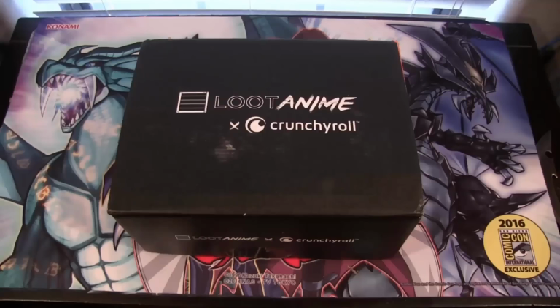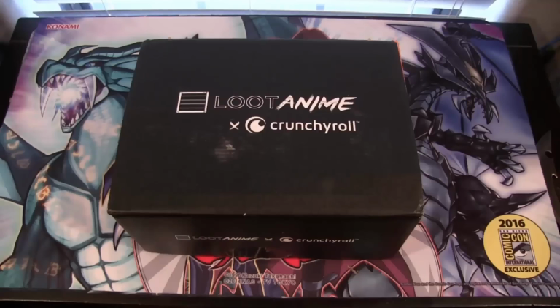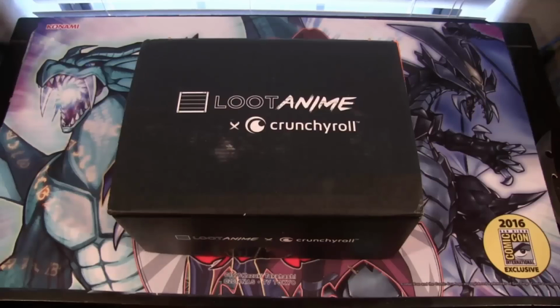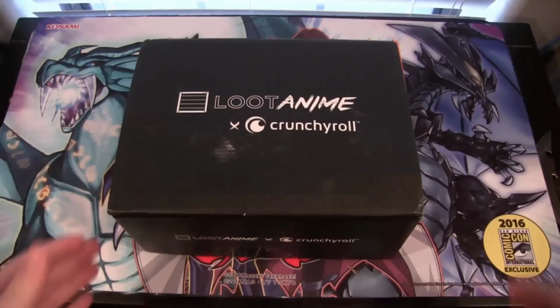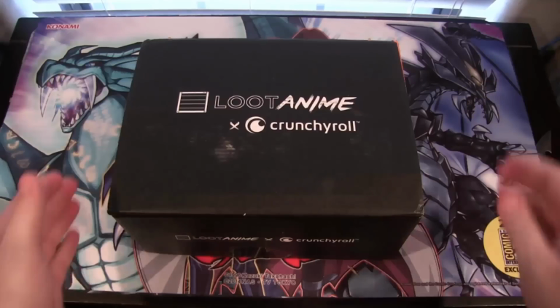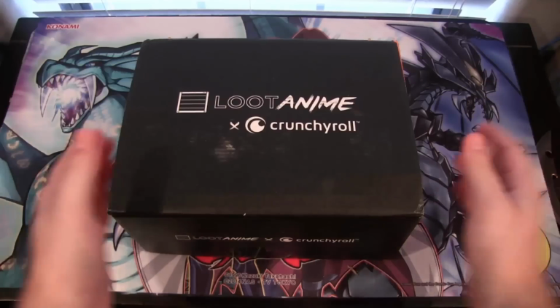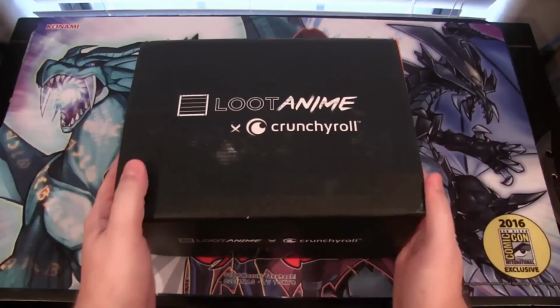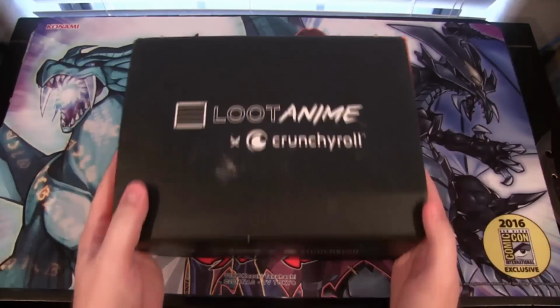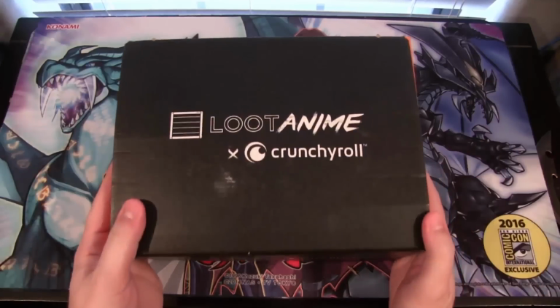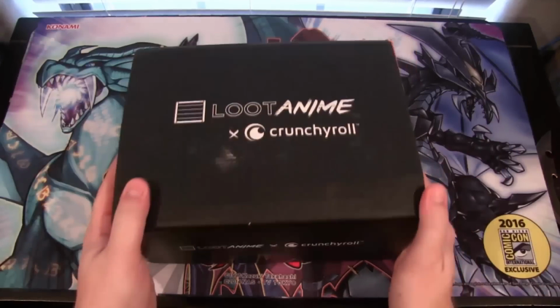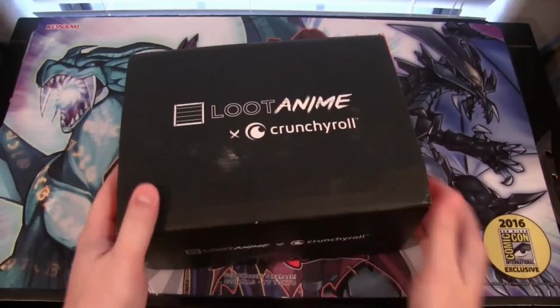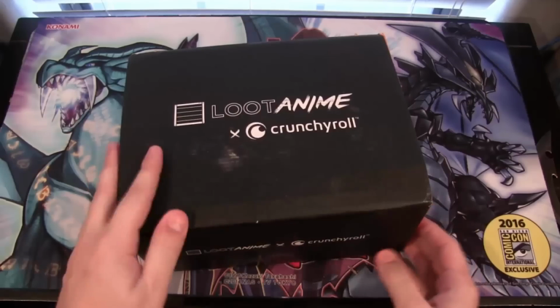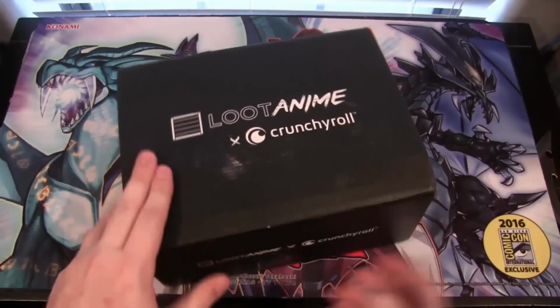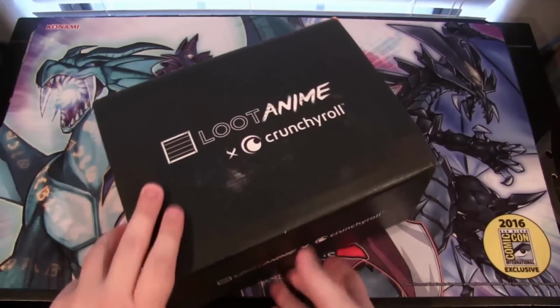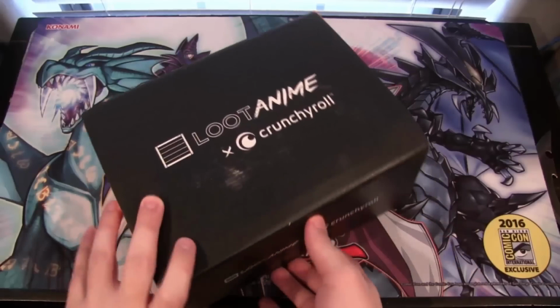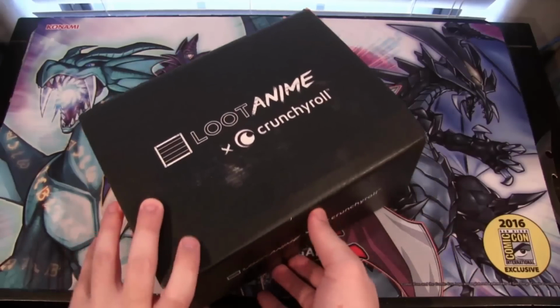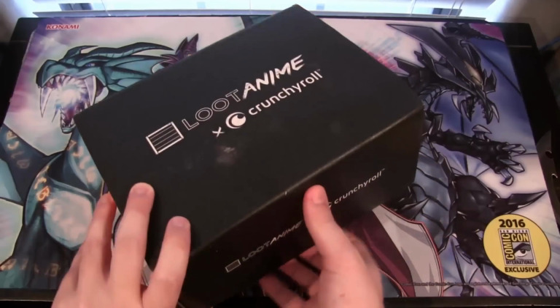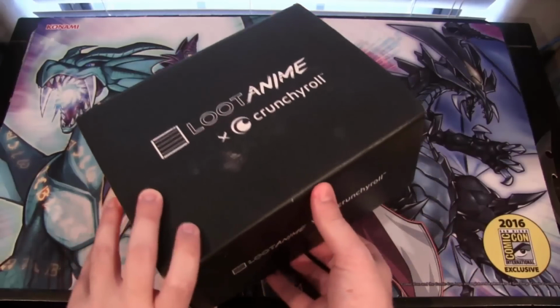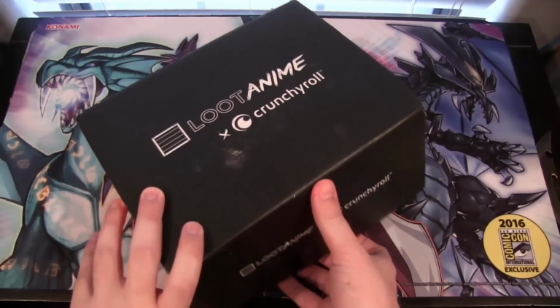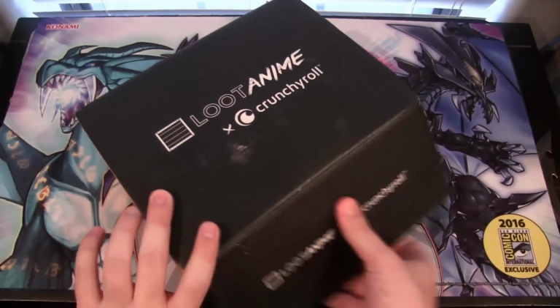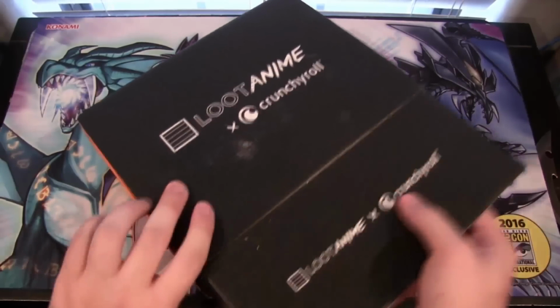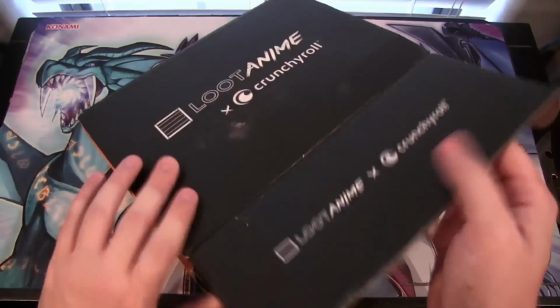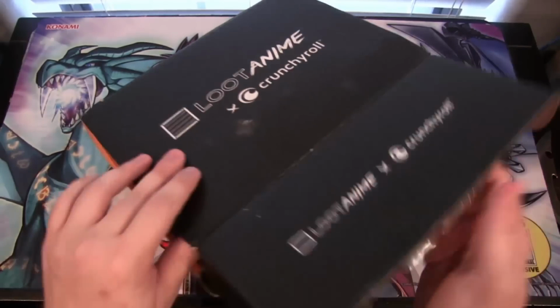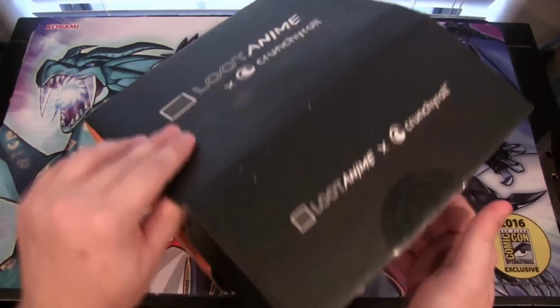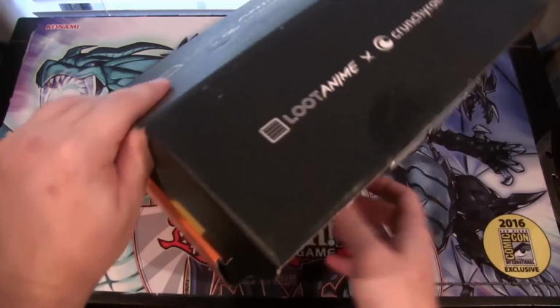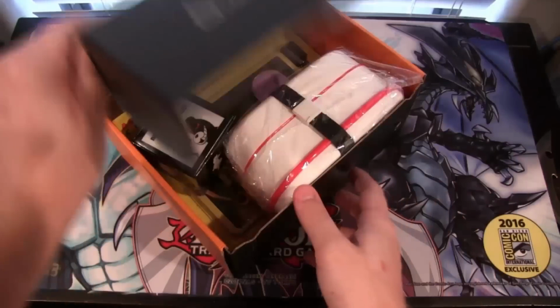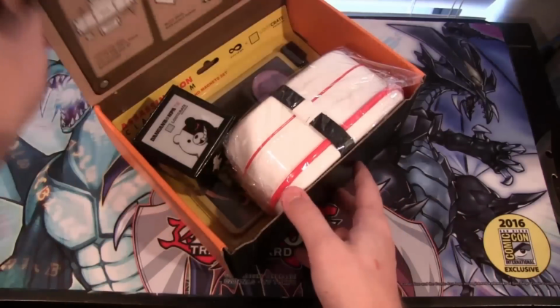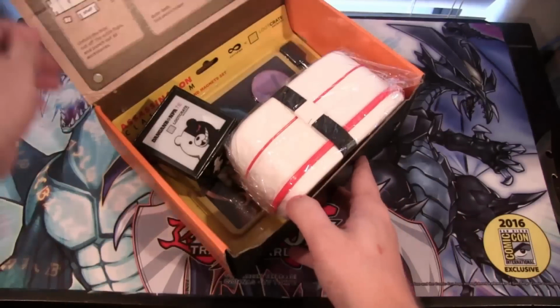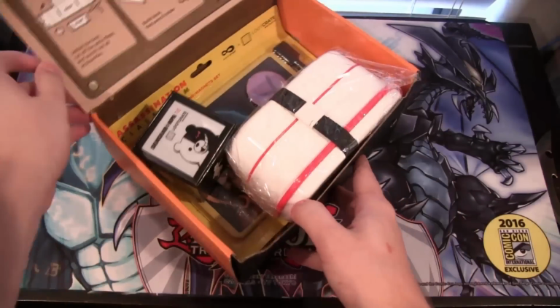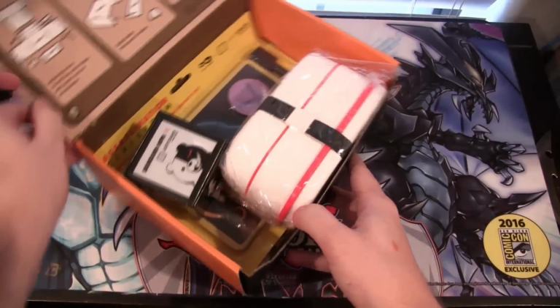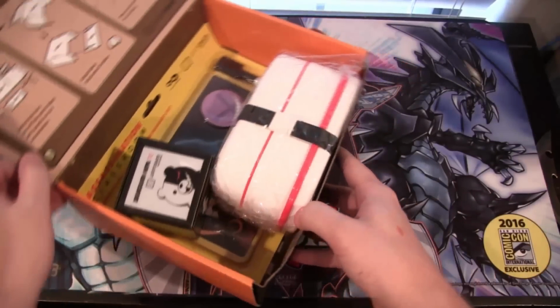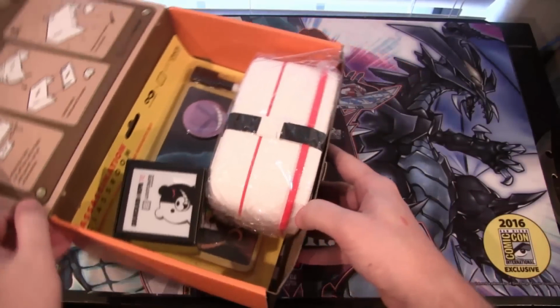Alright, here we go. Here is our loot anime box. Let's go ahead and open this up — I already cut through the tape on it — and let's see what's in it.